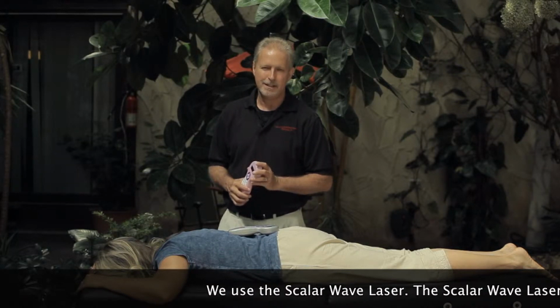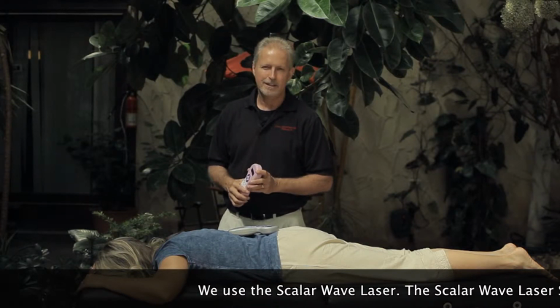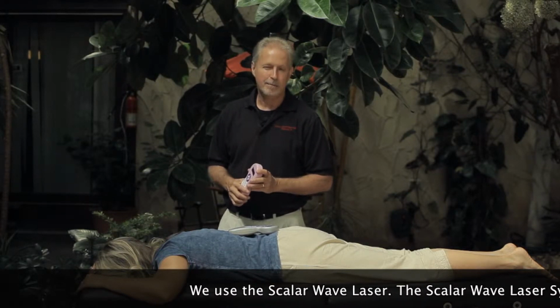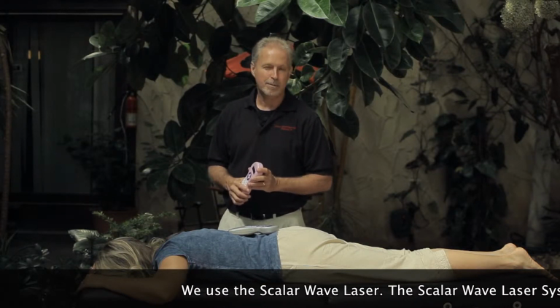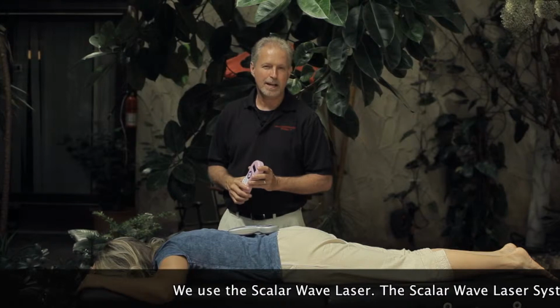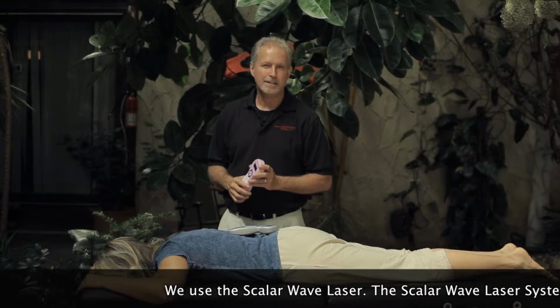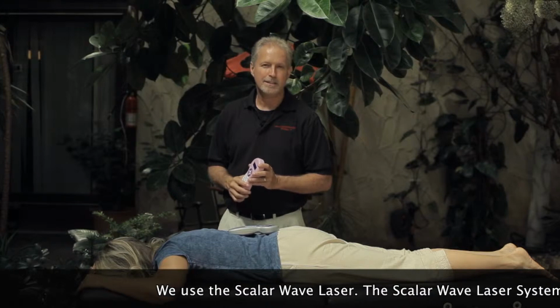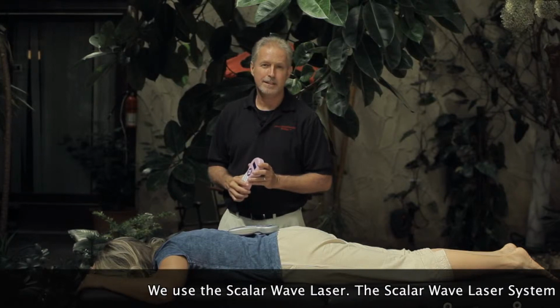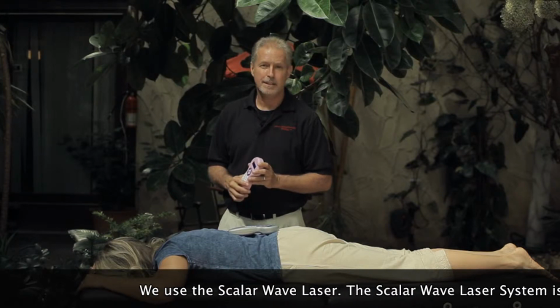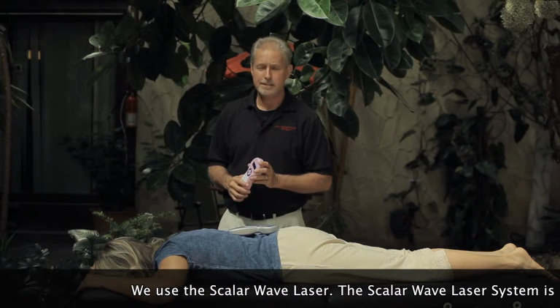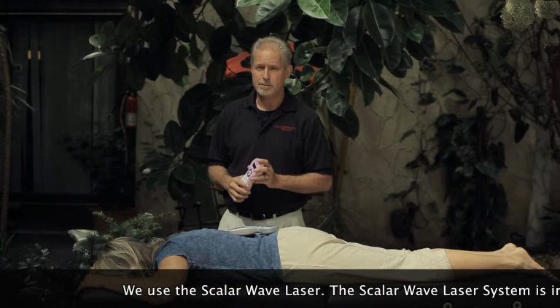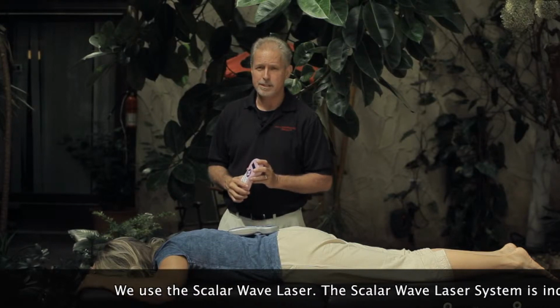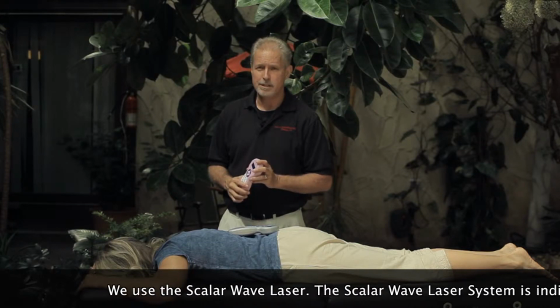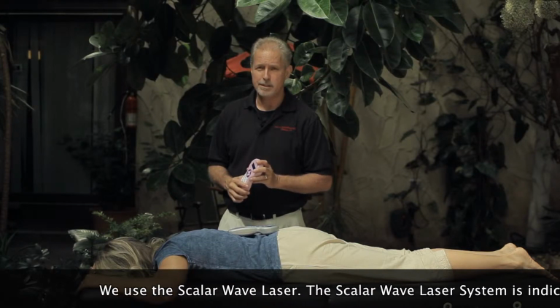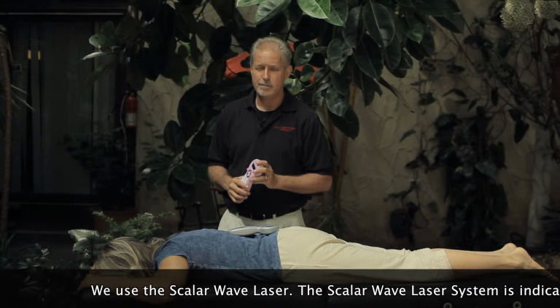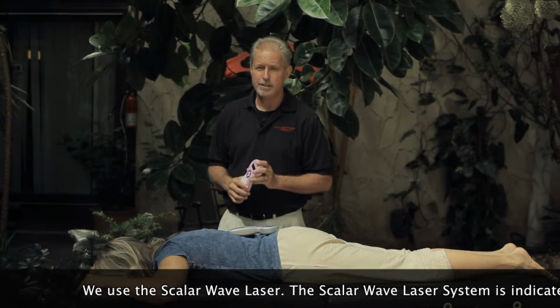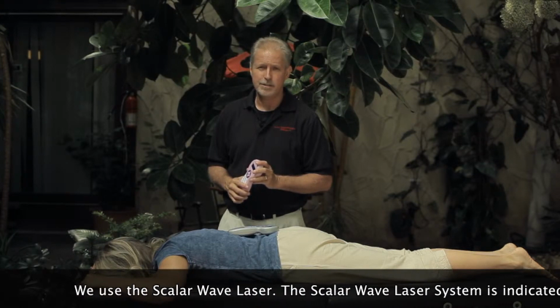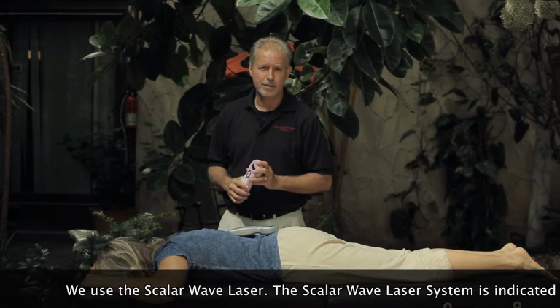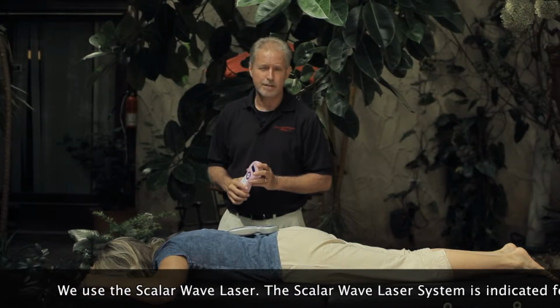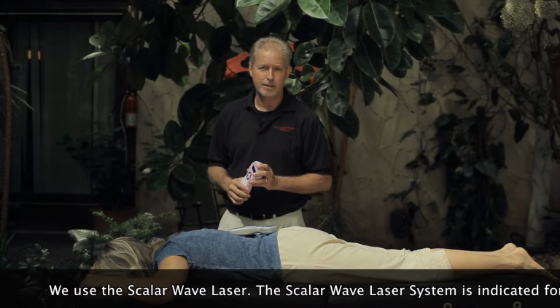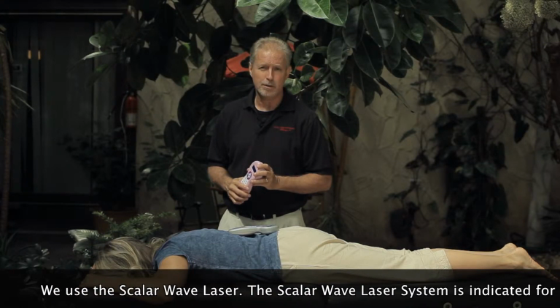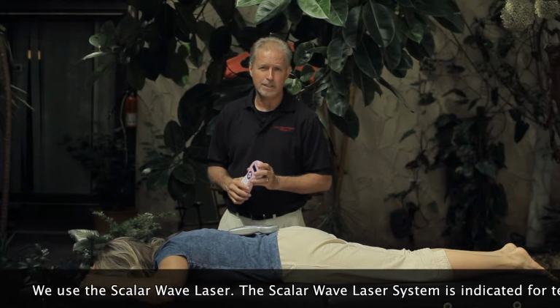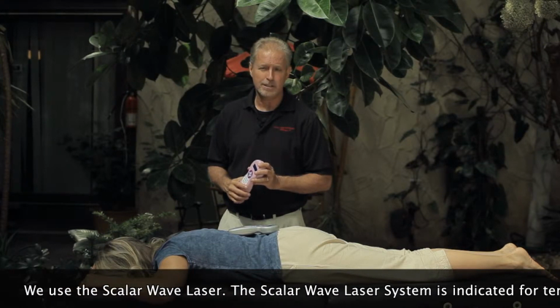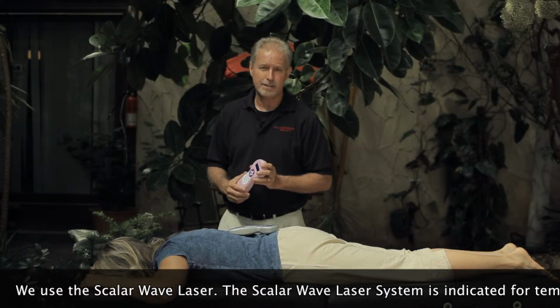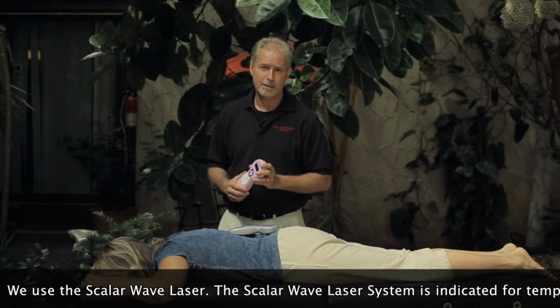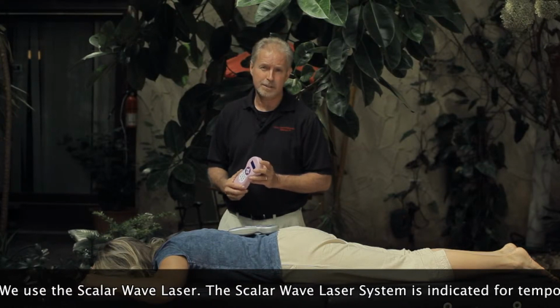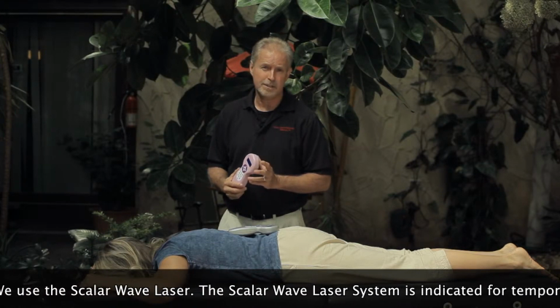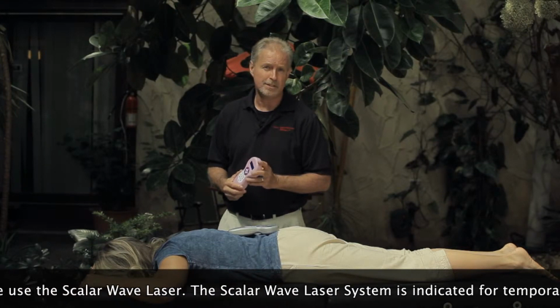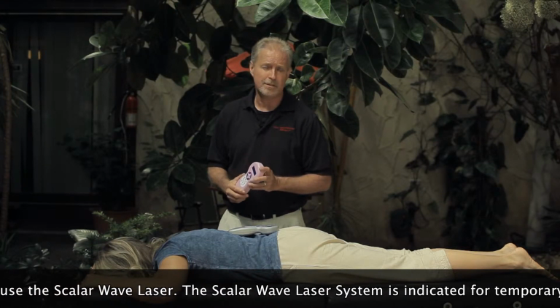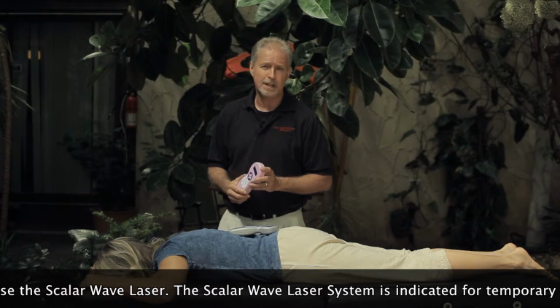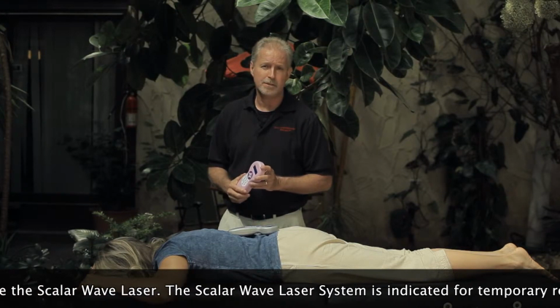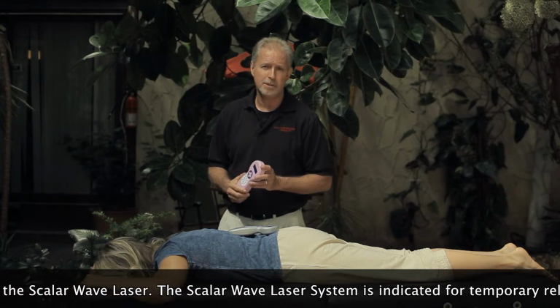I've been a practicing licensed massage therapist and certified neuromuscular therapist since 2002.